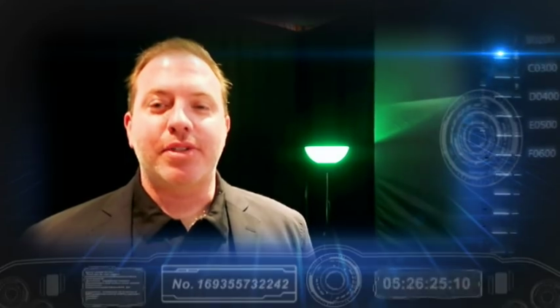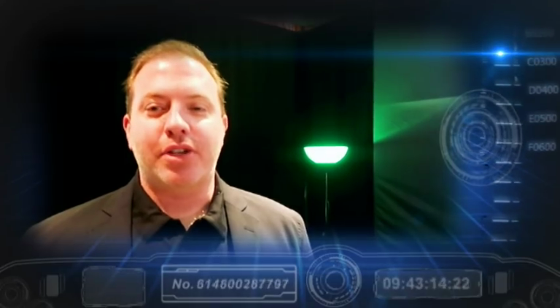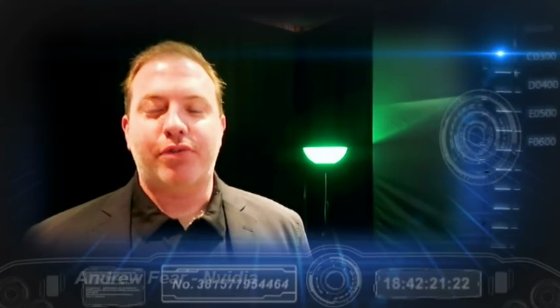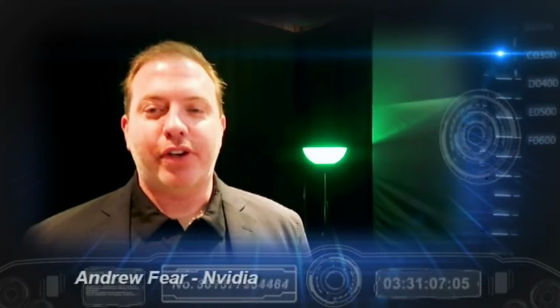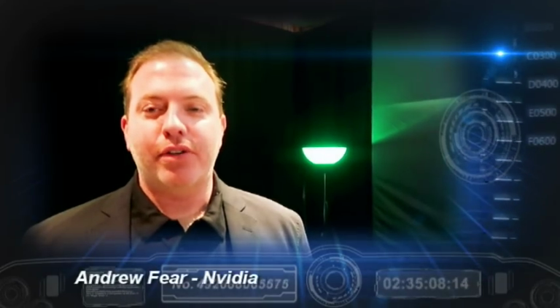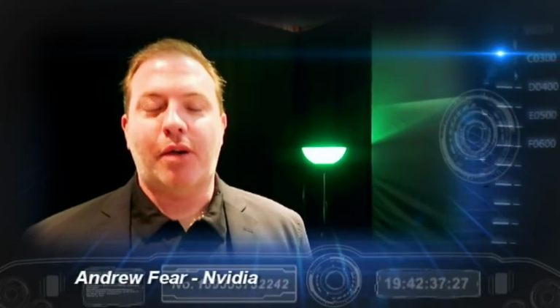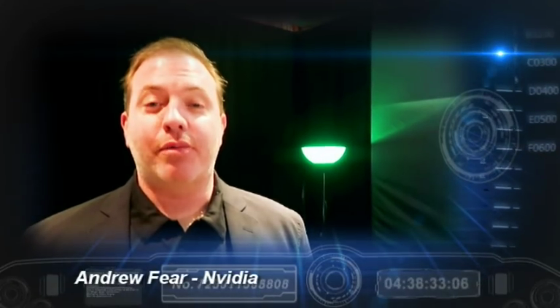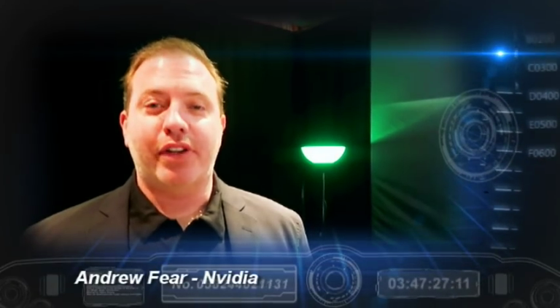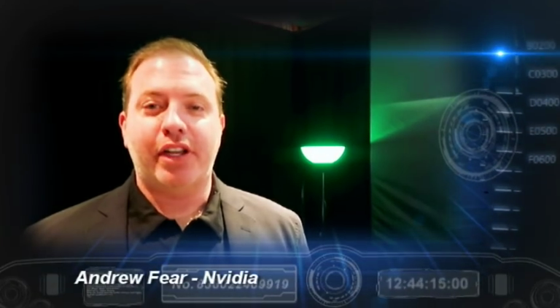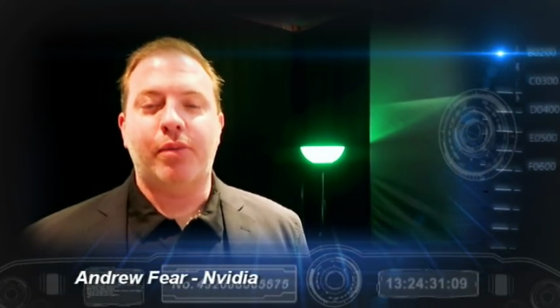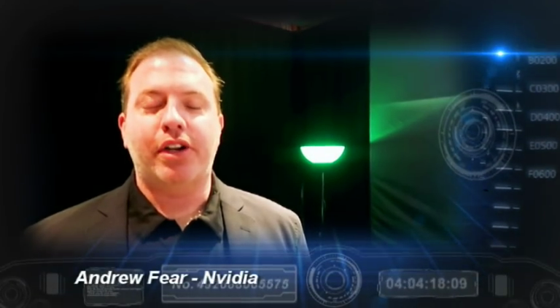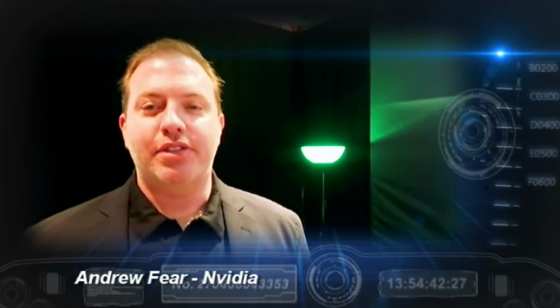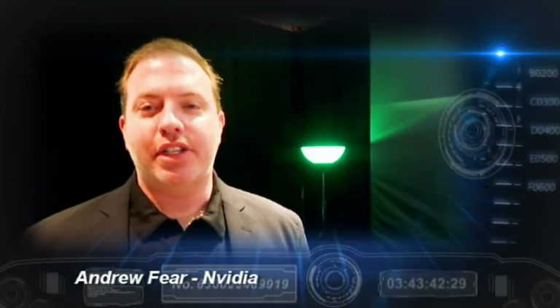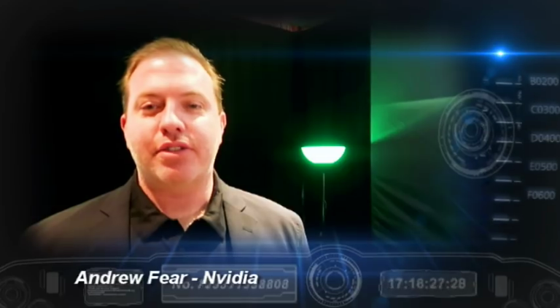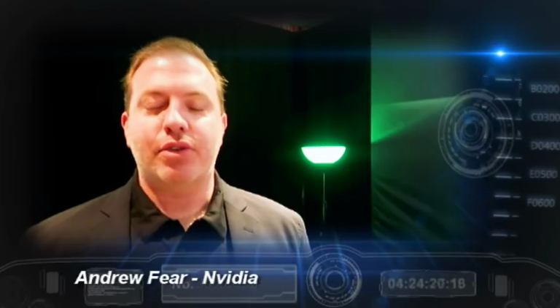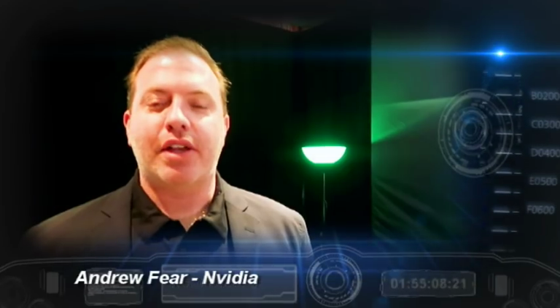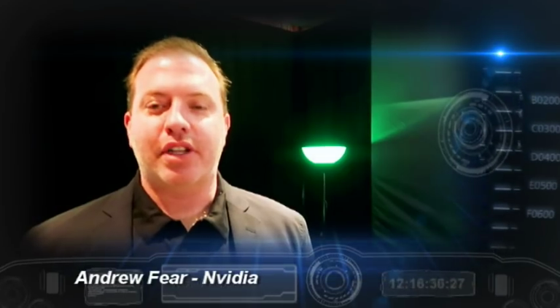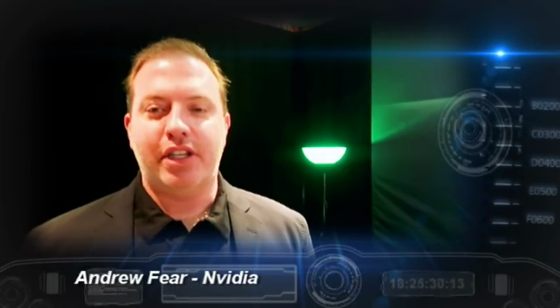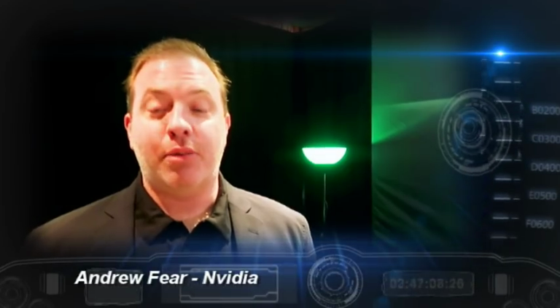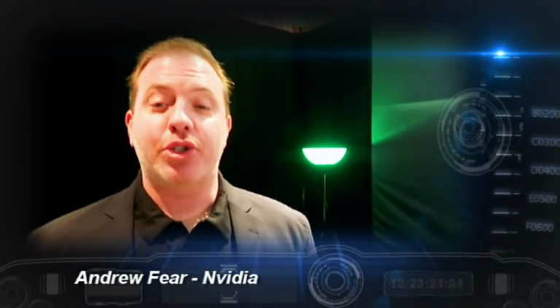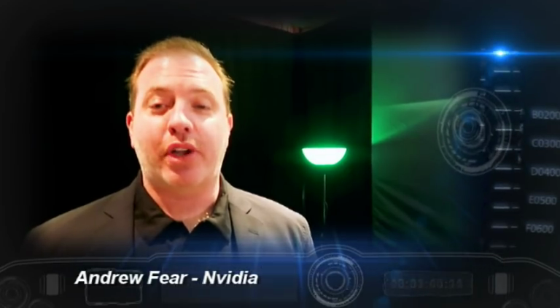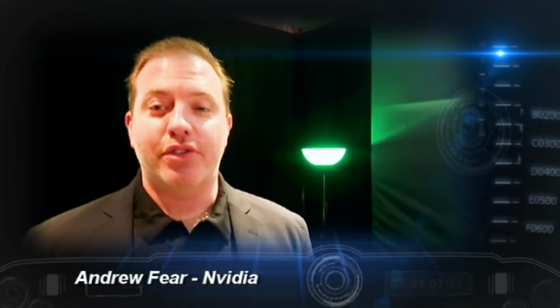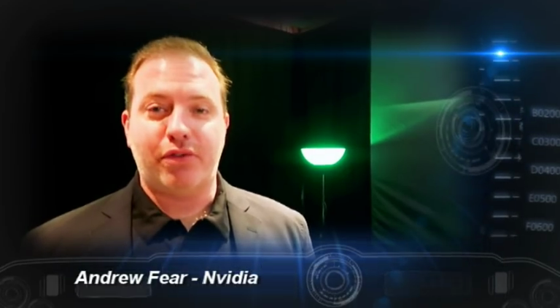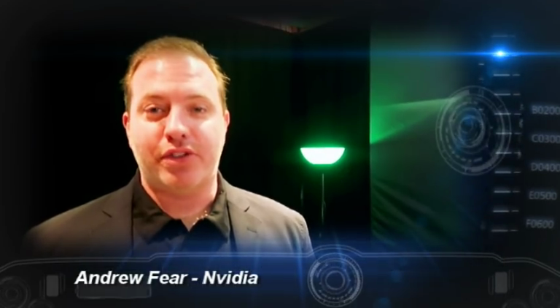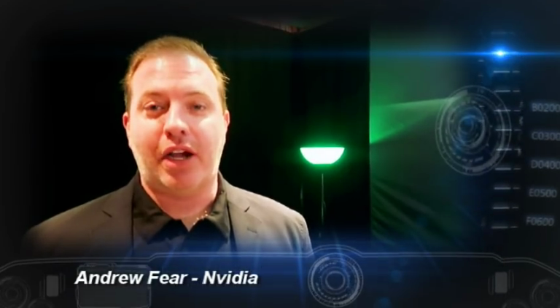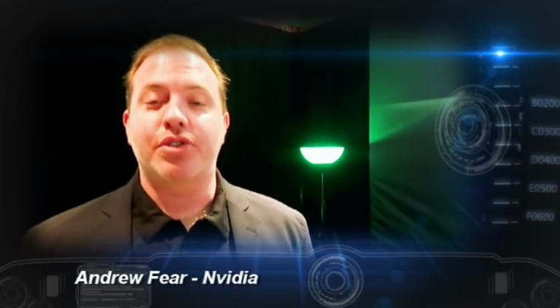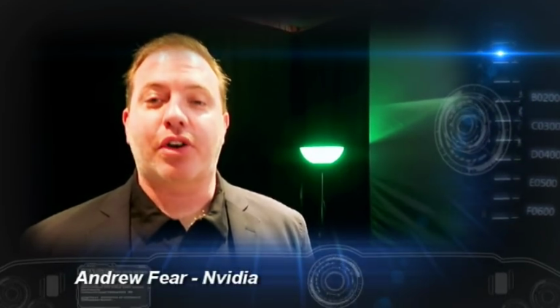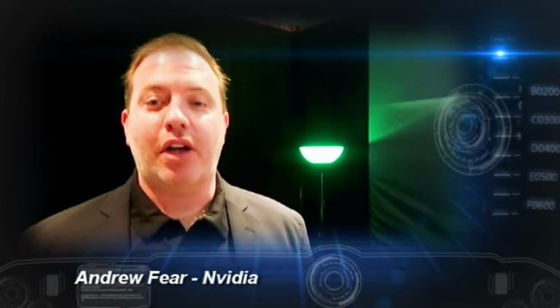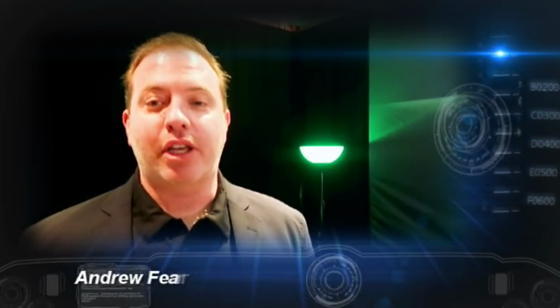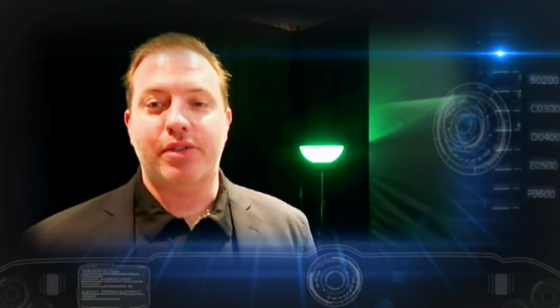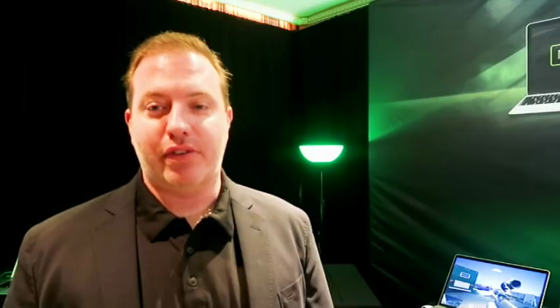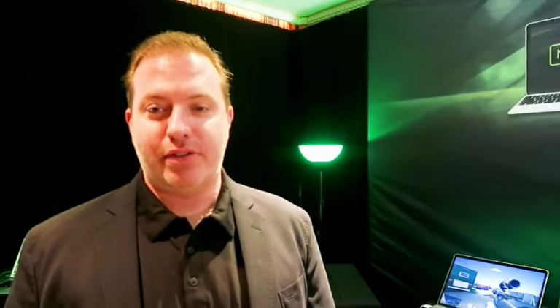My name is Andrew Feer. I'm from NVIDIA and we're here at CES 2018 and we're showing off GeForce Now, which is our cloud gaming service.